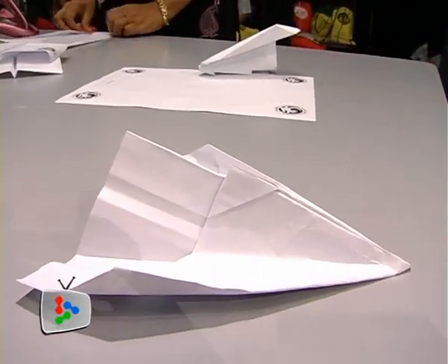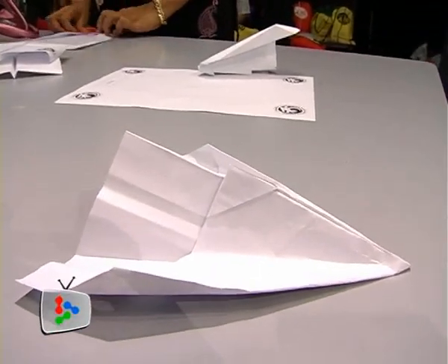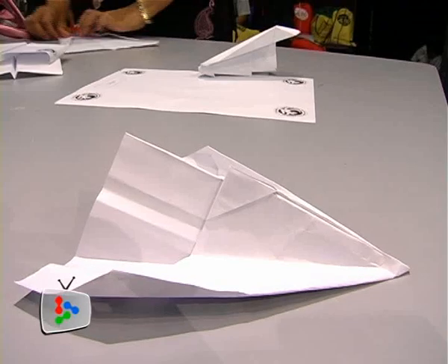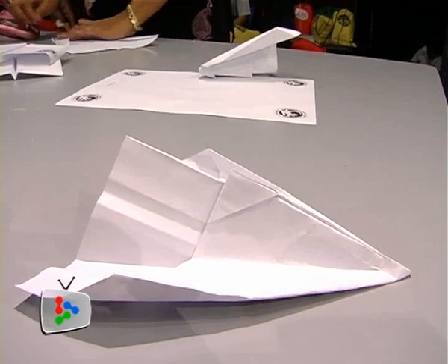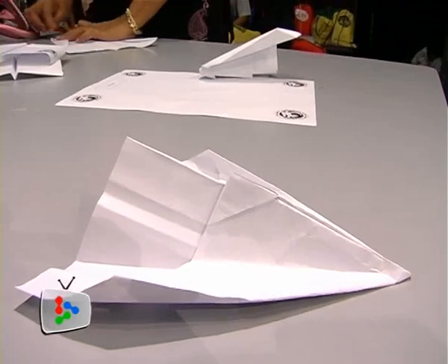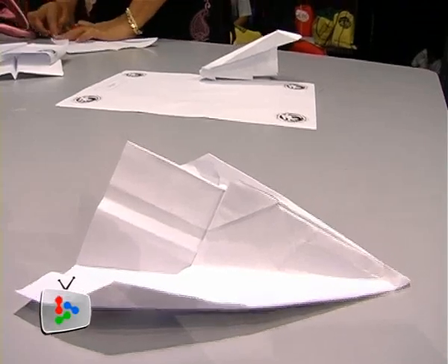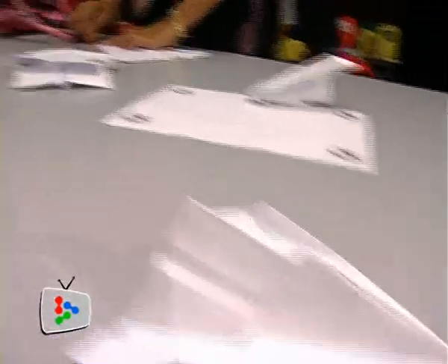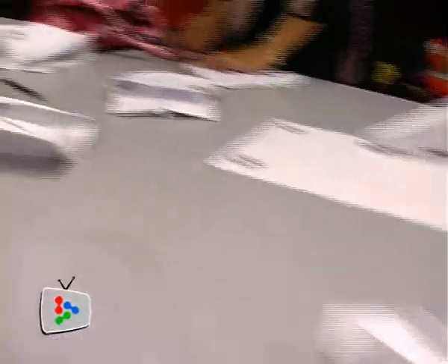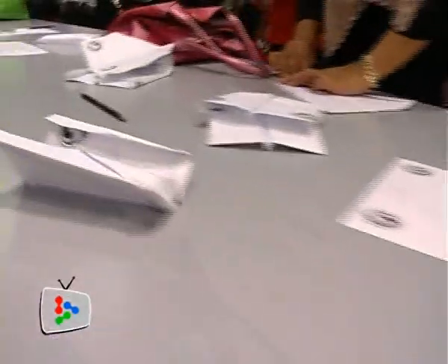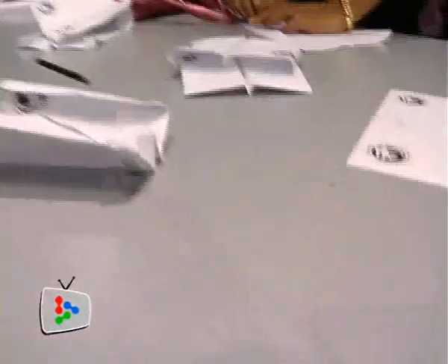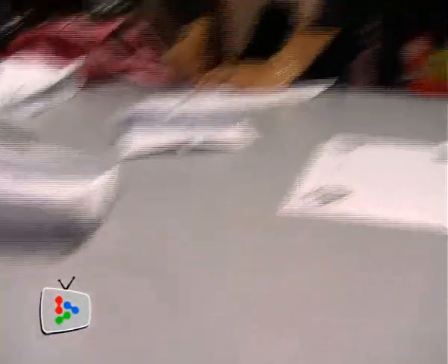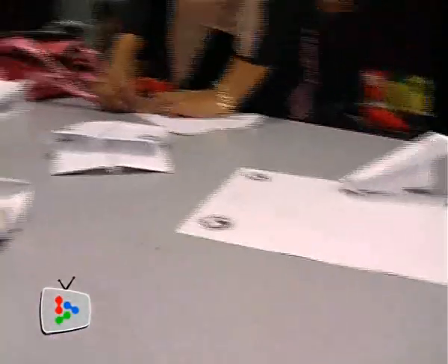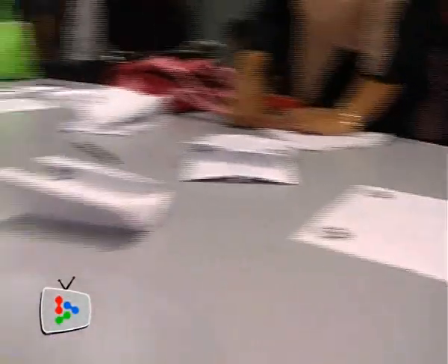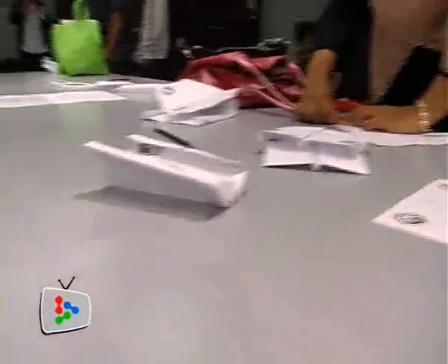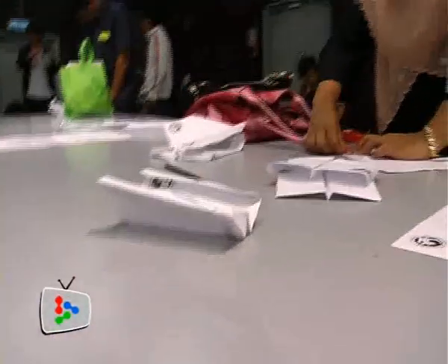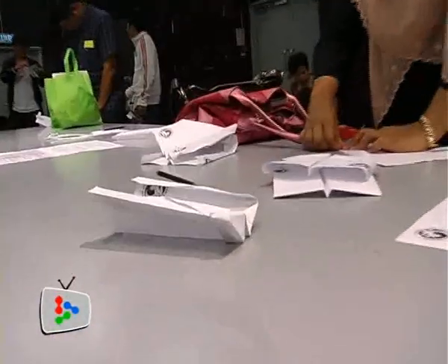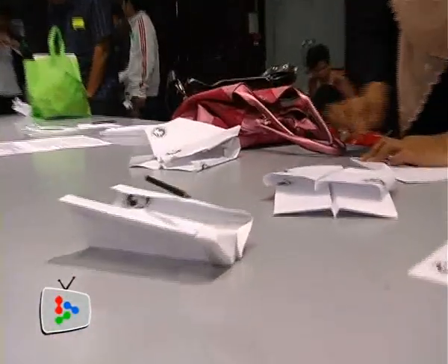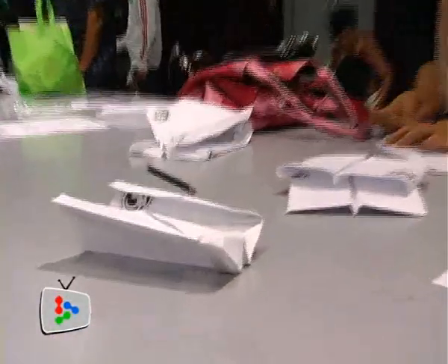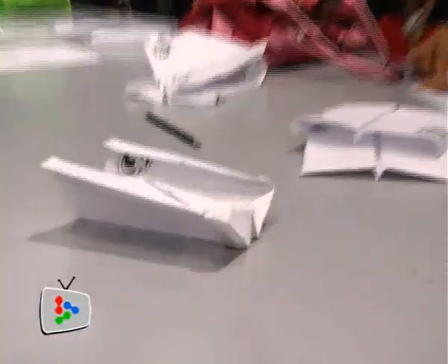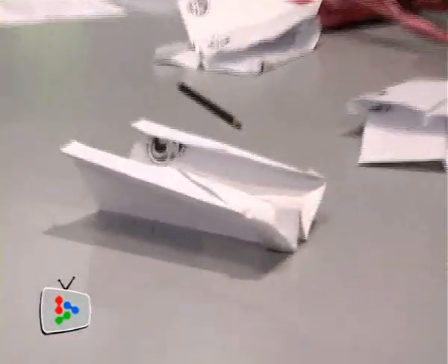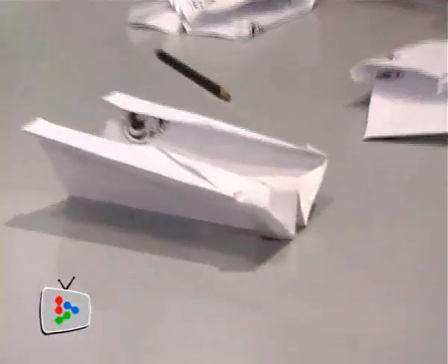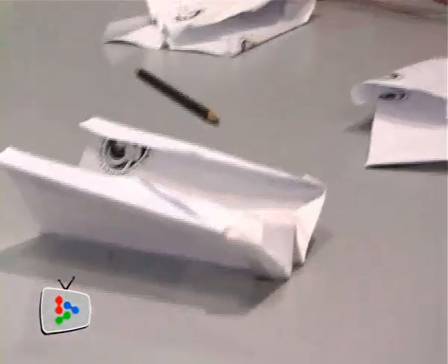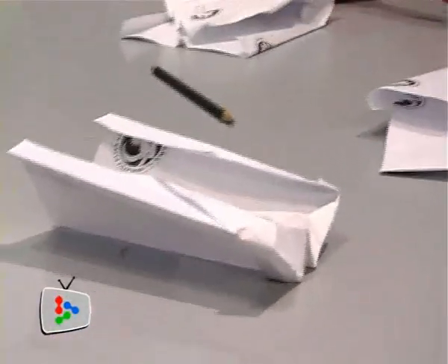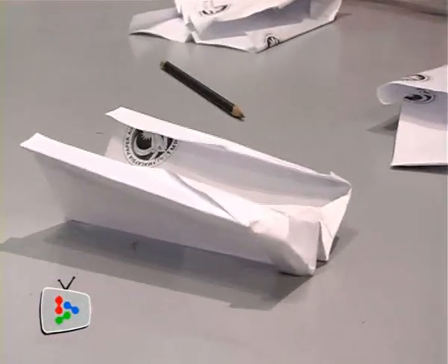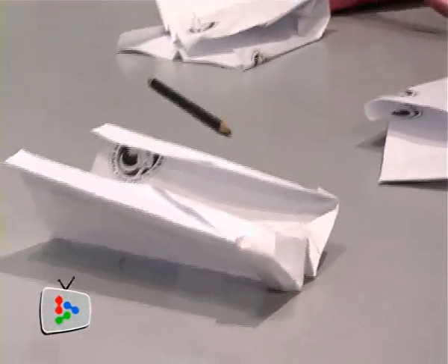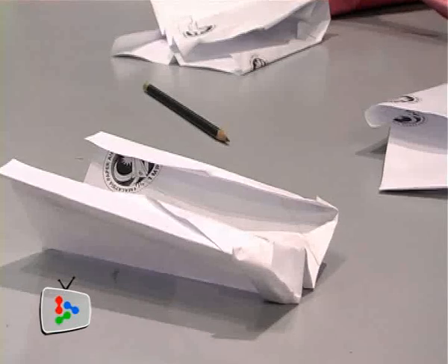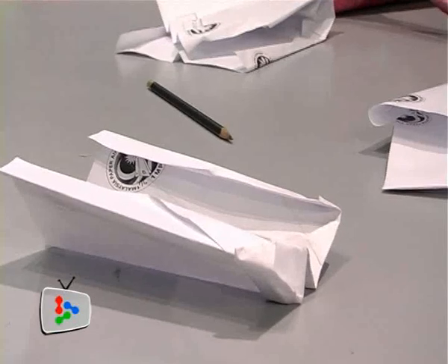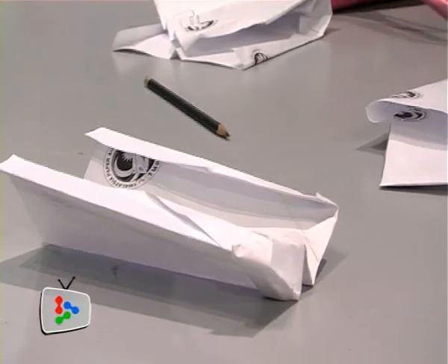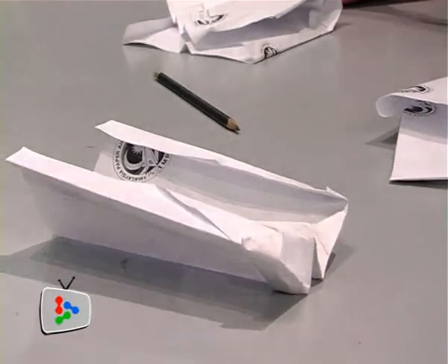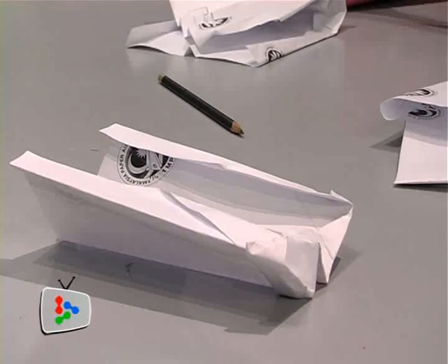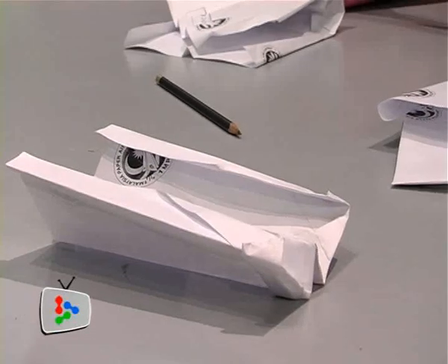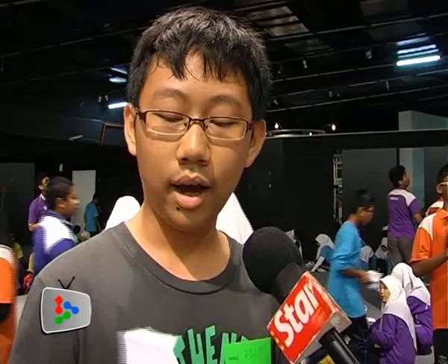For the organizers, their aim was to create a fun experience while educating students on physics and aerodynamics creatively.